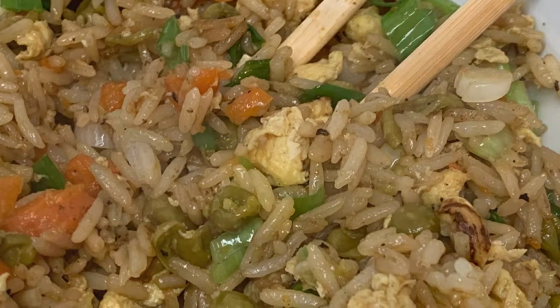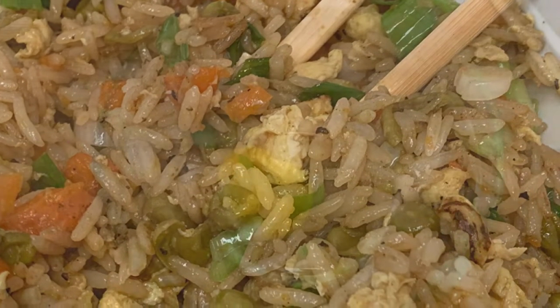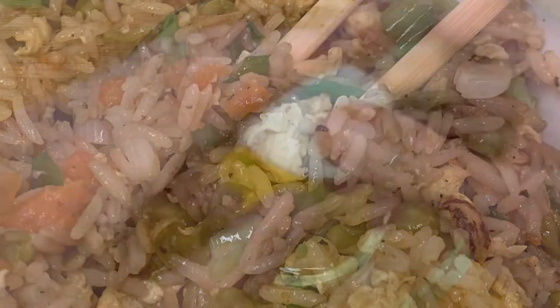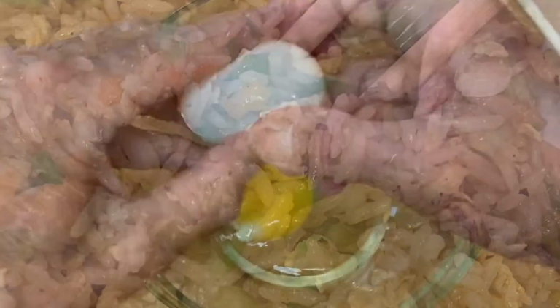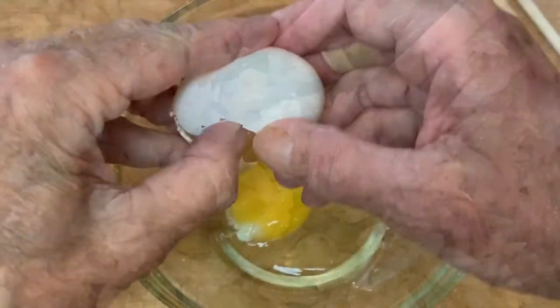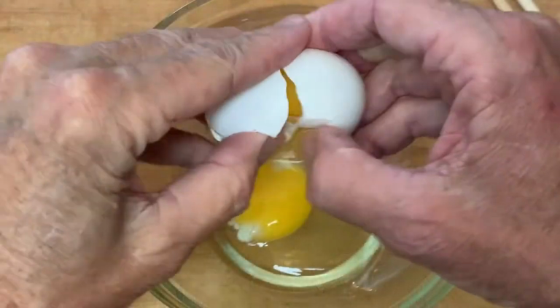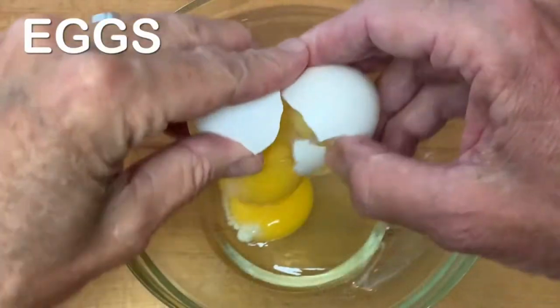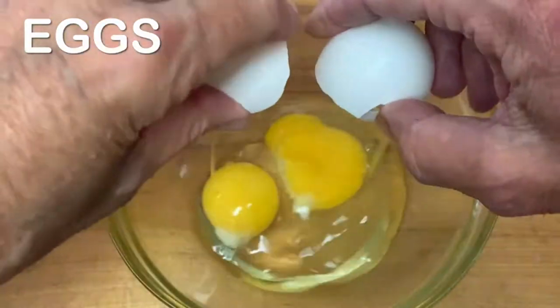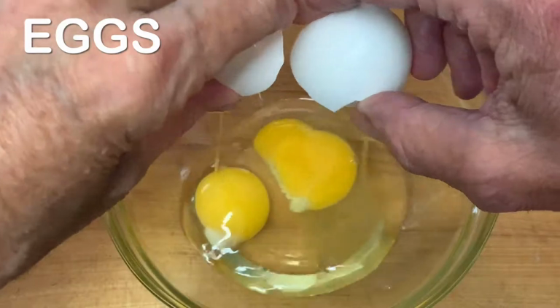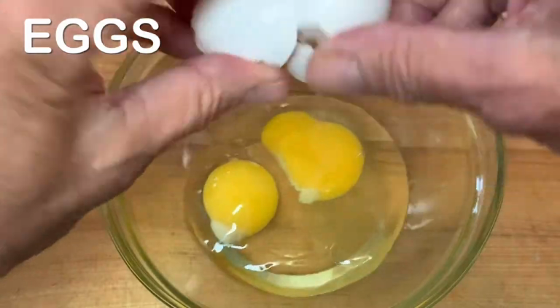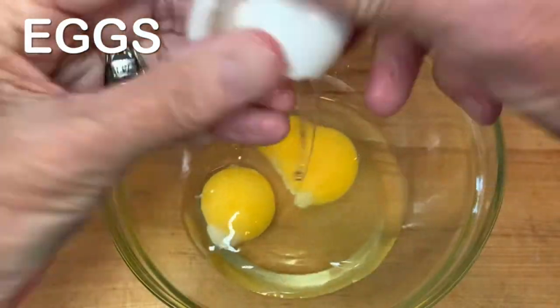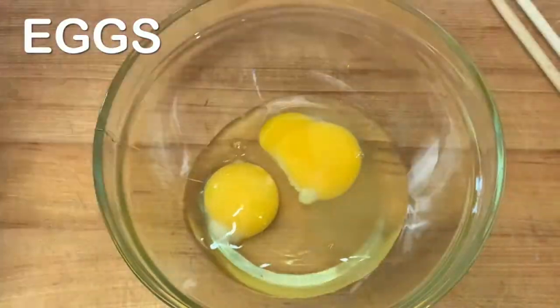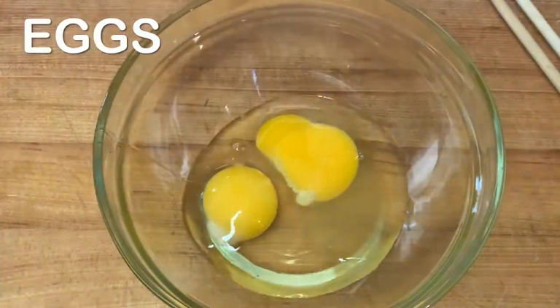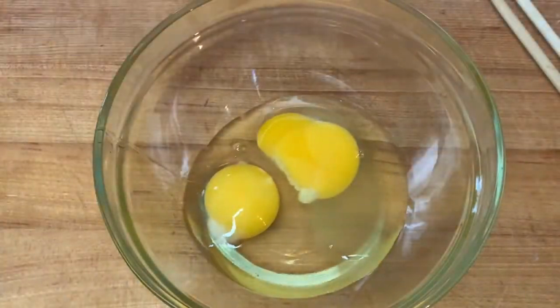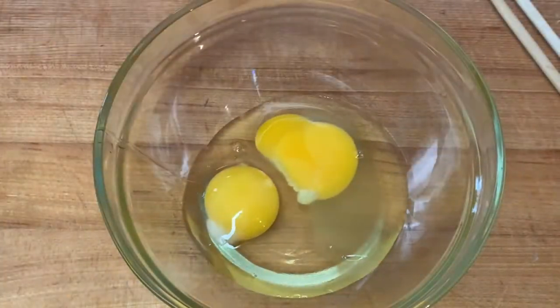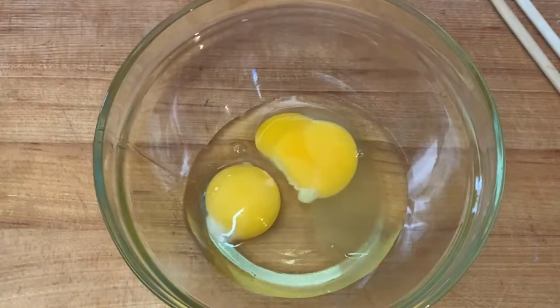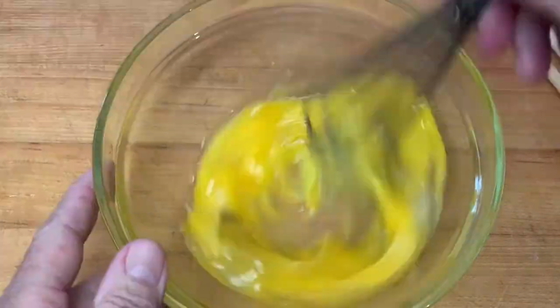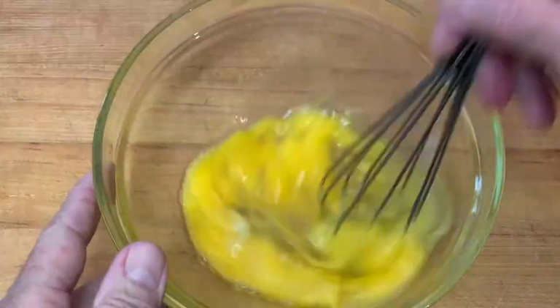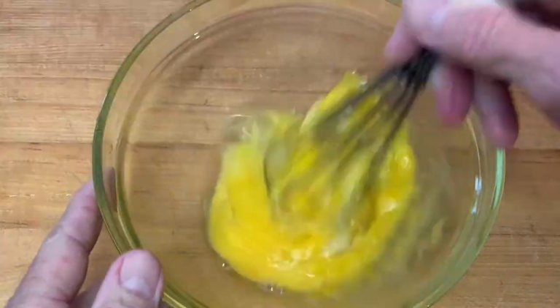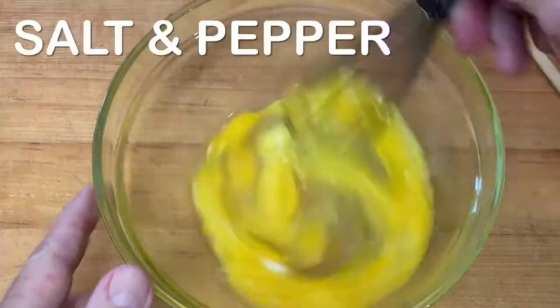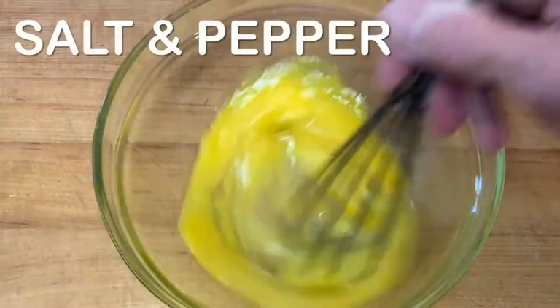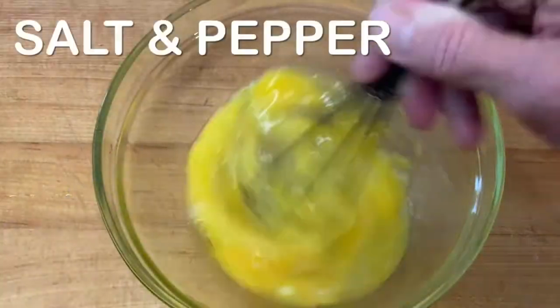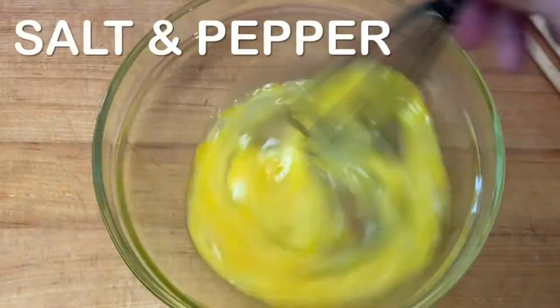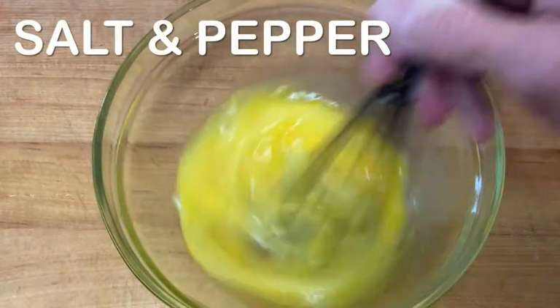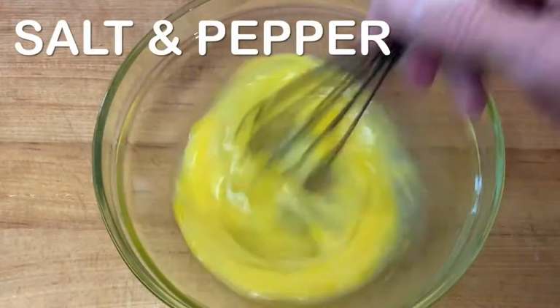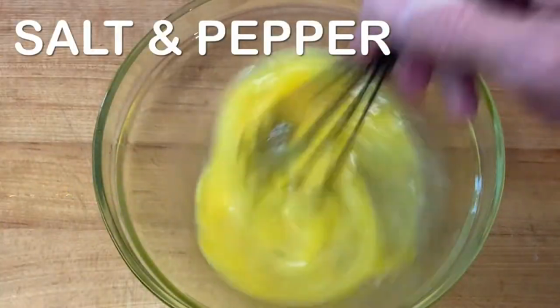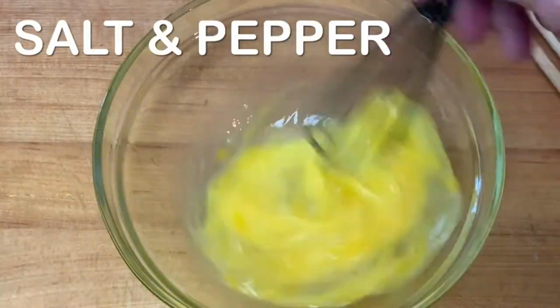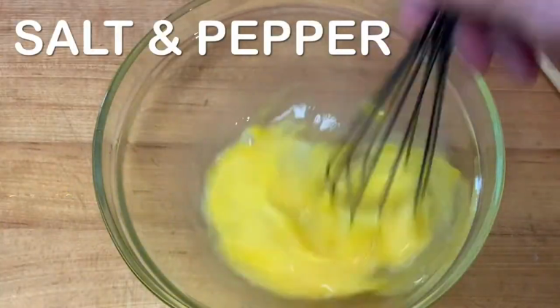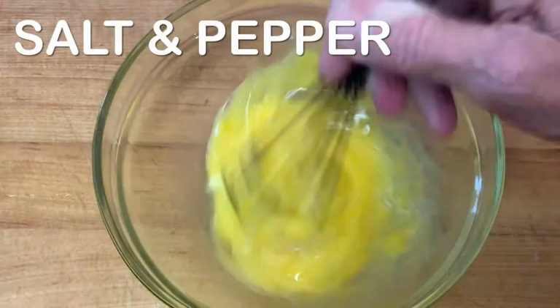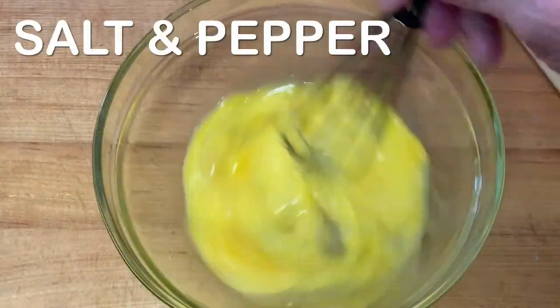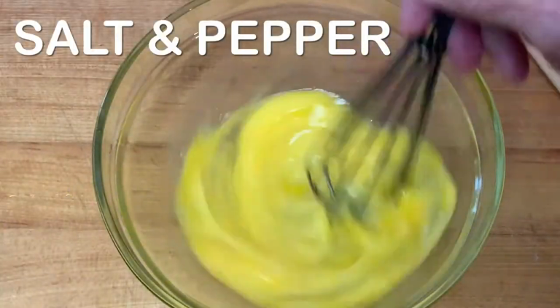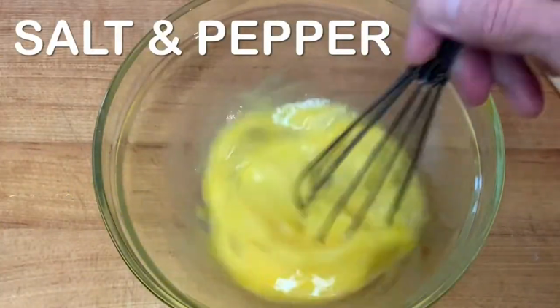Start with cracking some eggs into a bowl, give them a good whip and a pinch of salt and pepper.